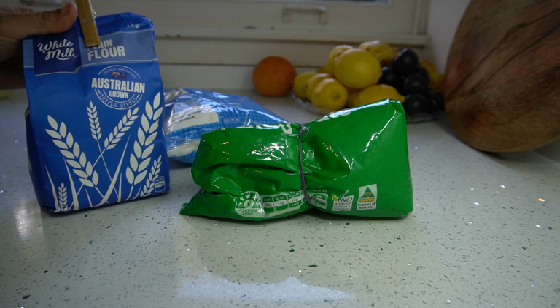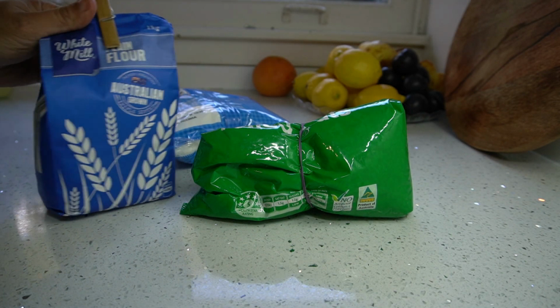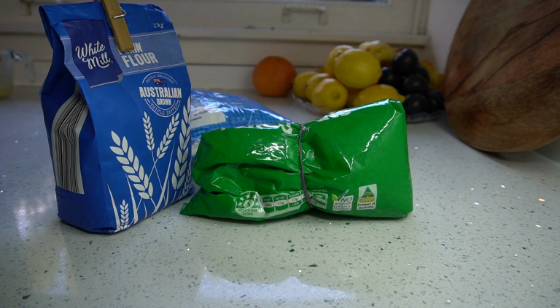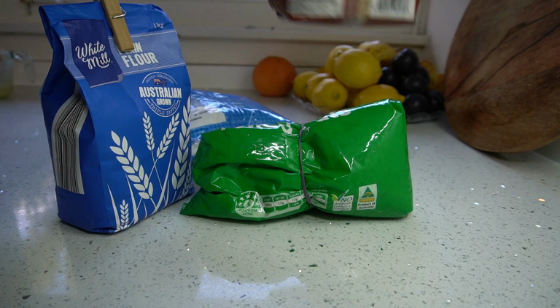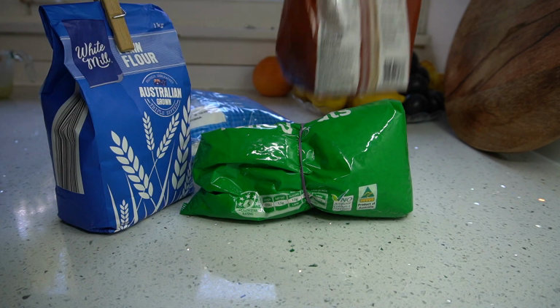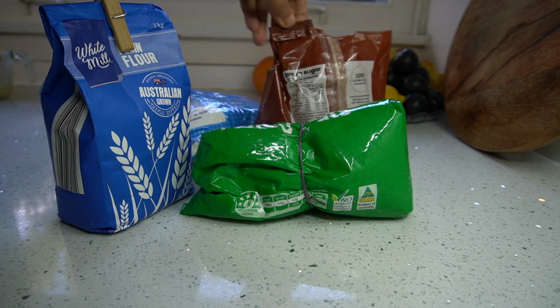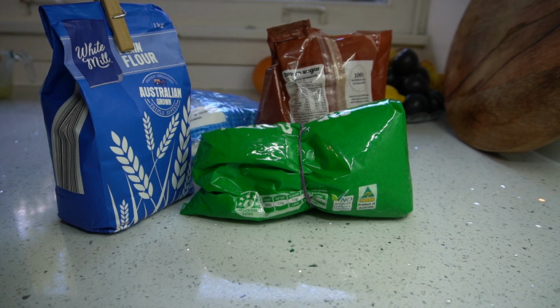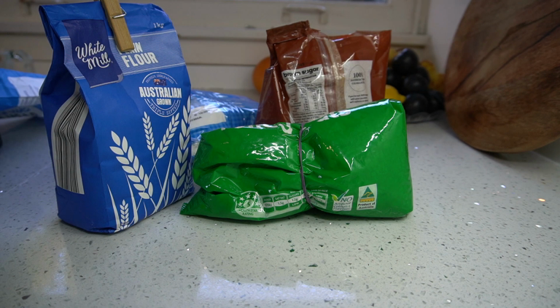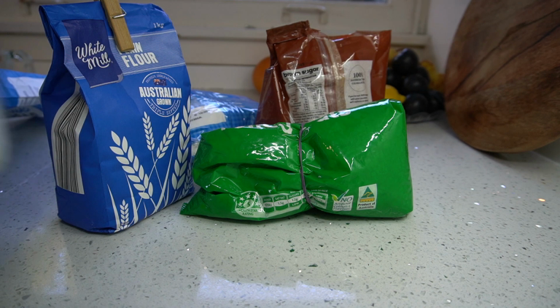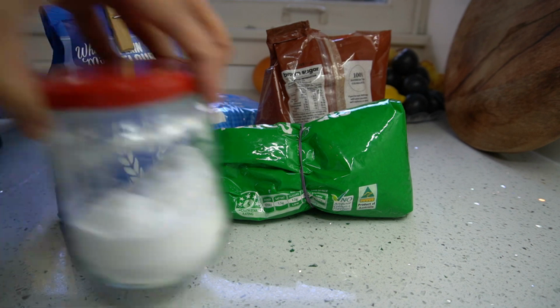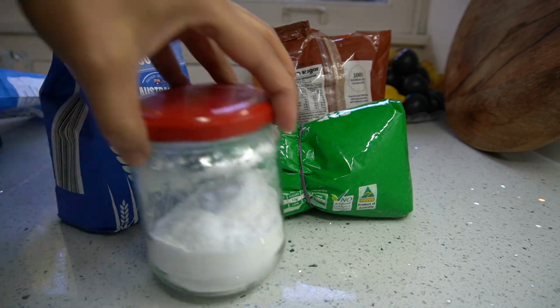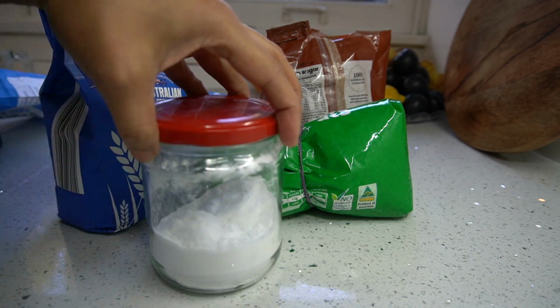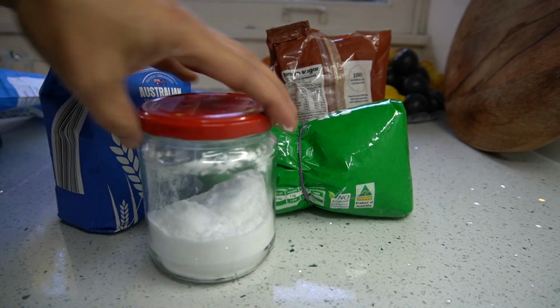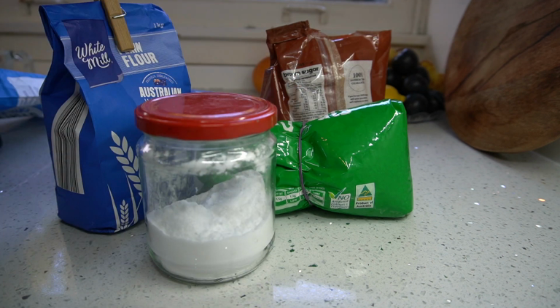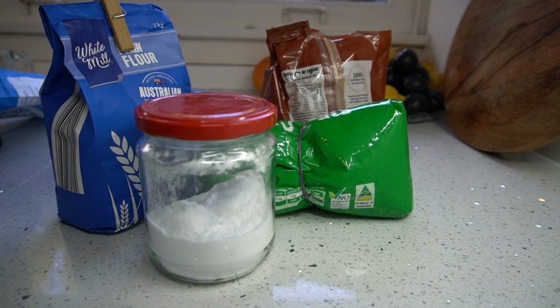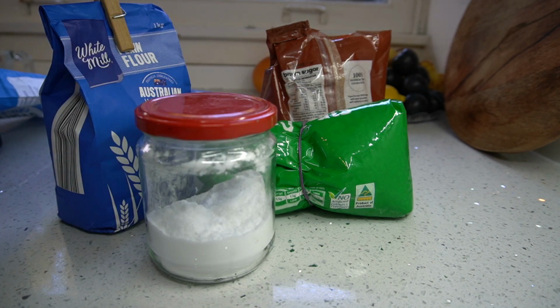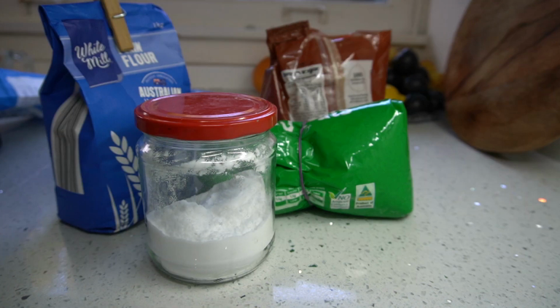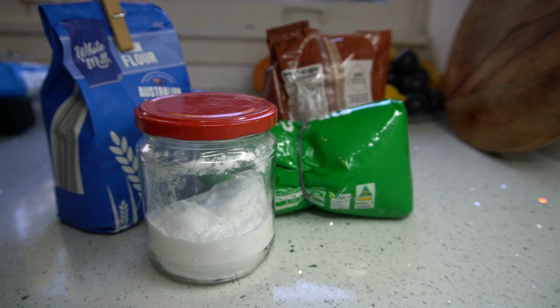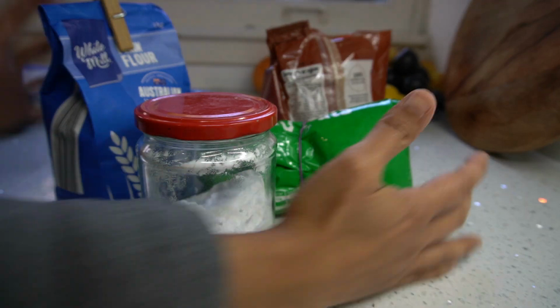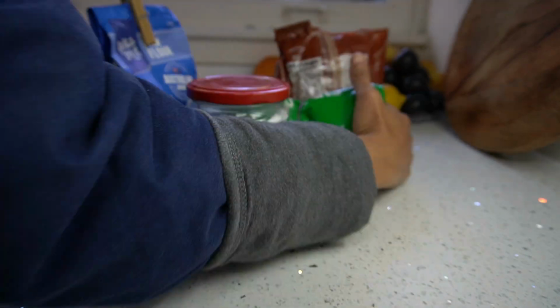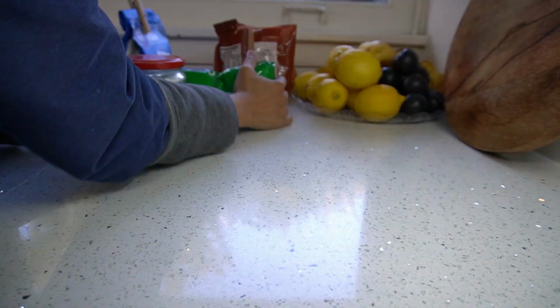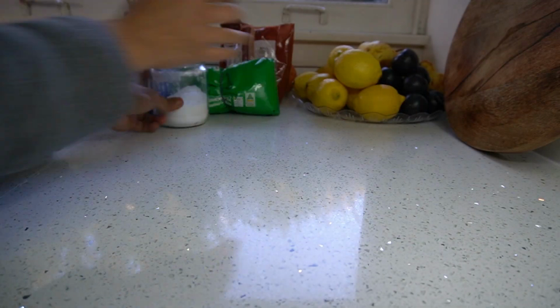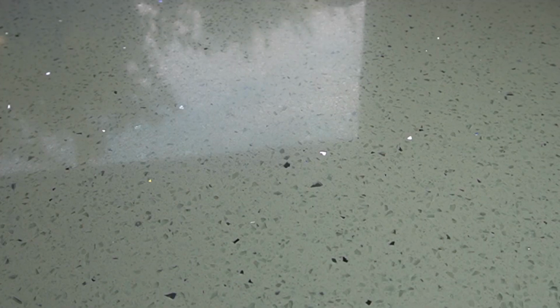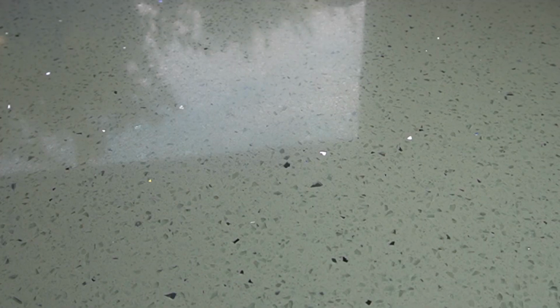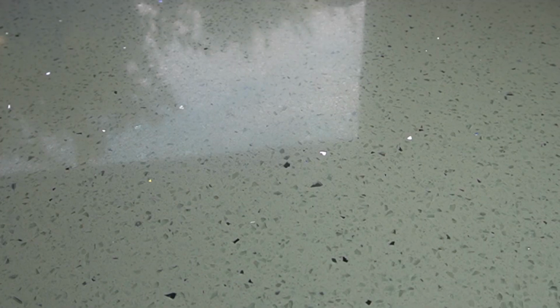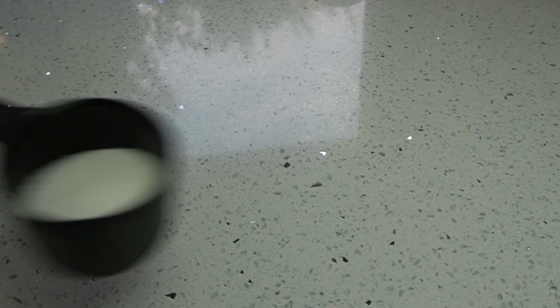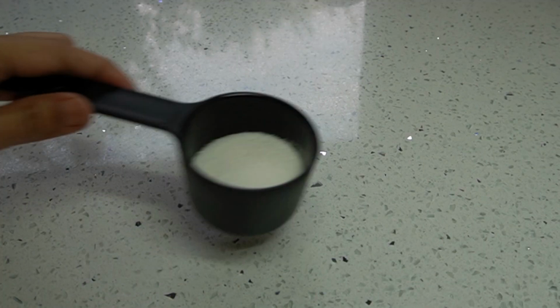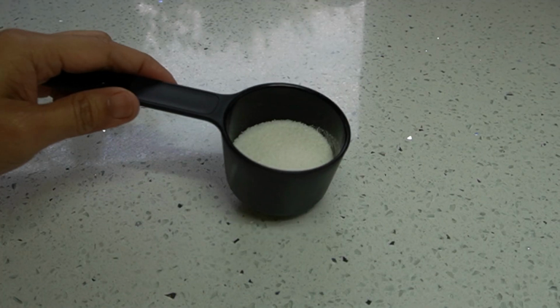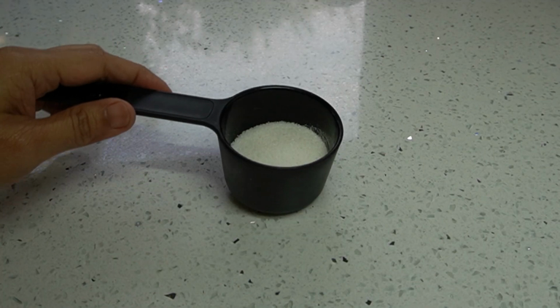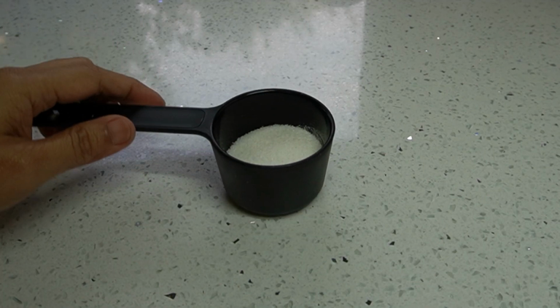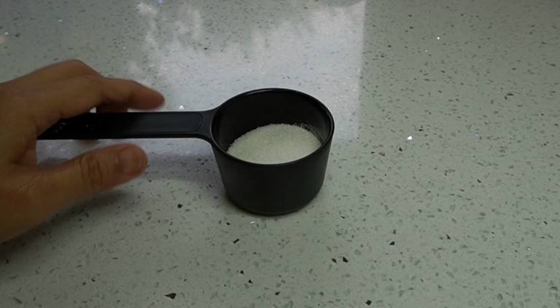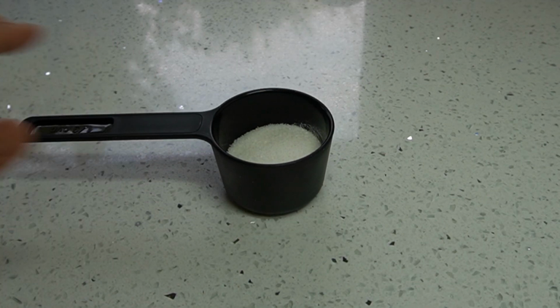We need to get our stuff ready: rolled oats, desiccated coconut, plain flour, sugar, baking soda, and butter.